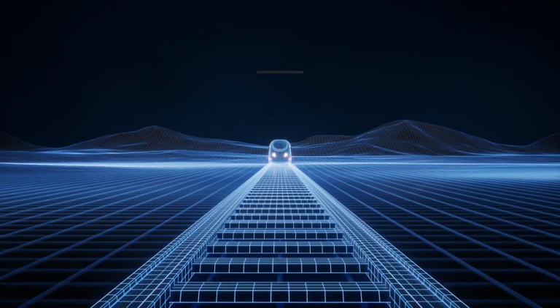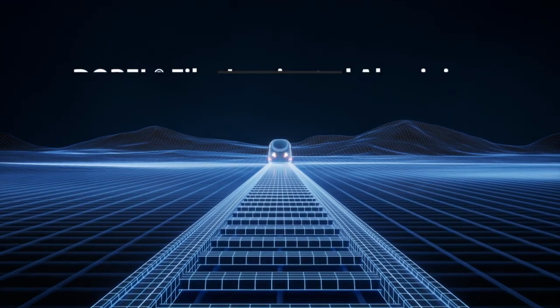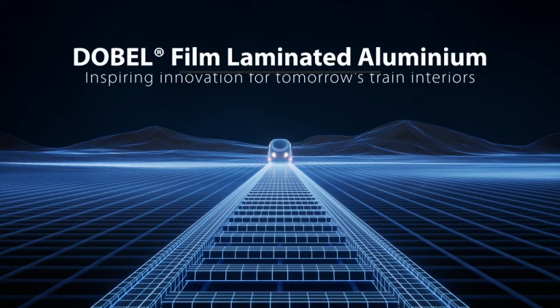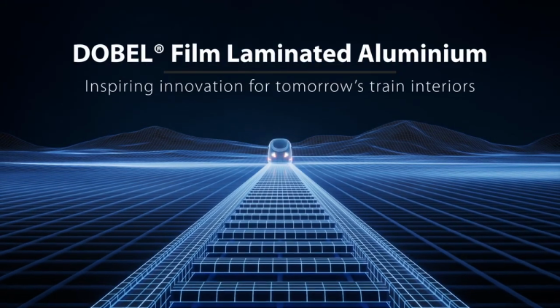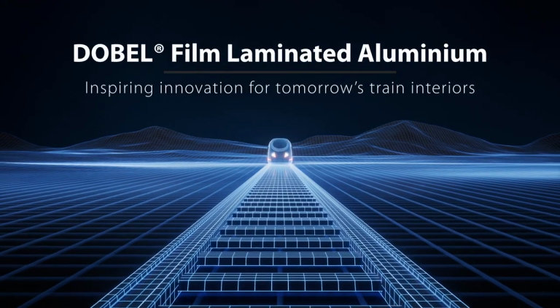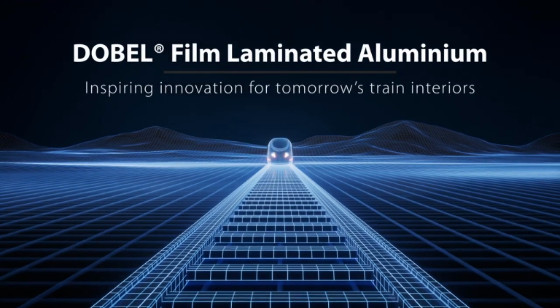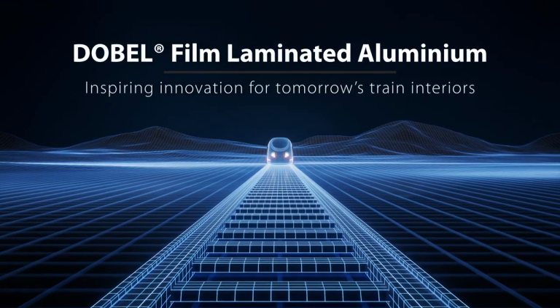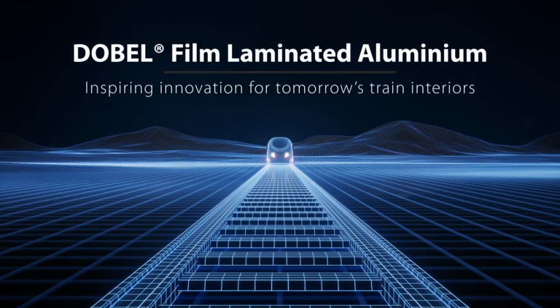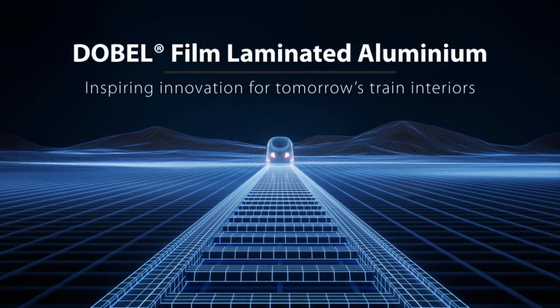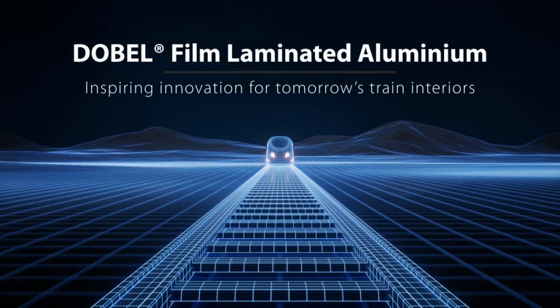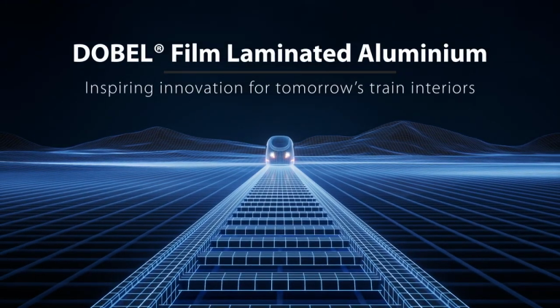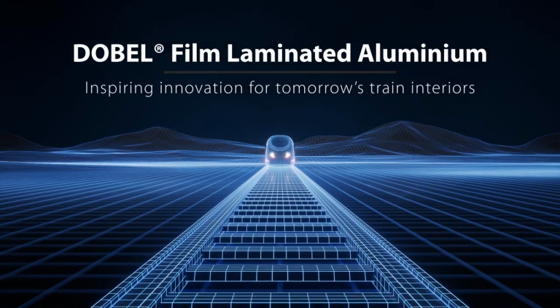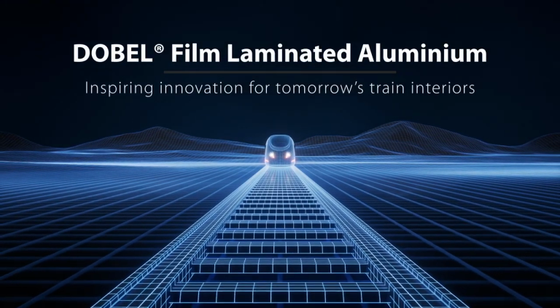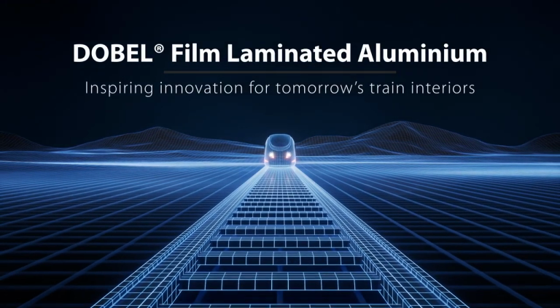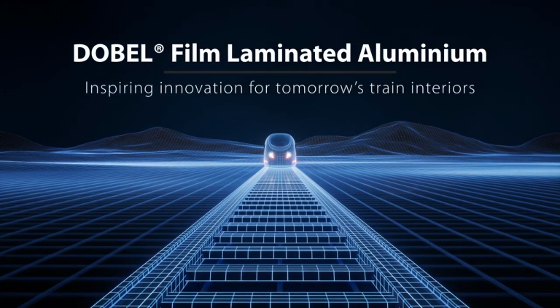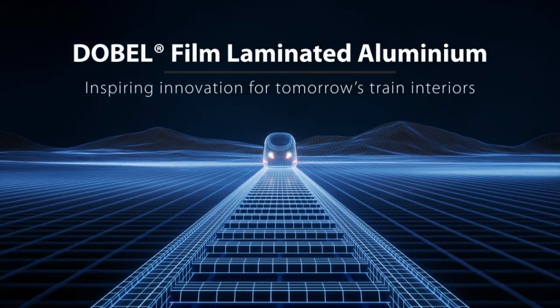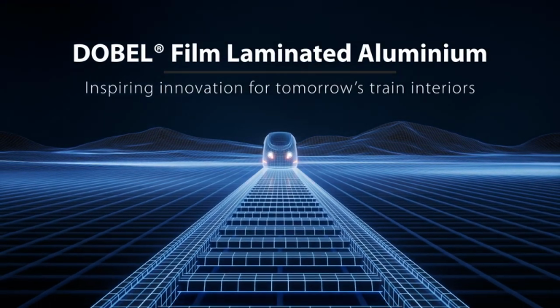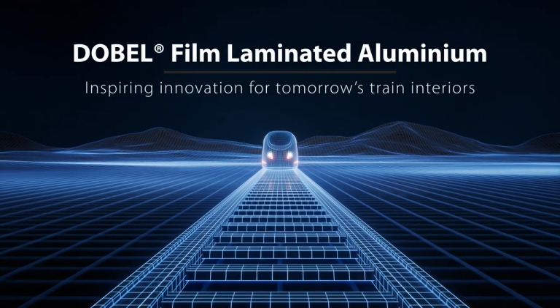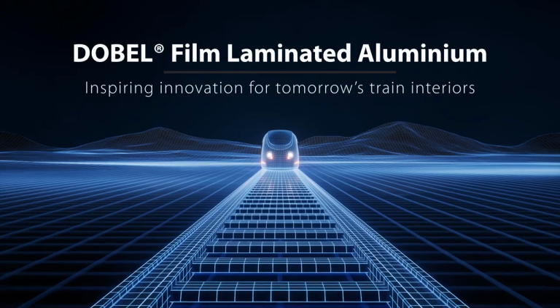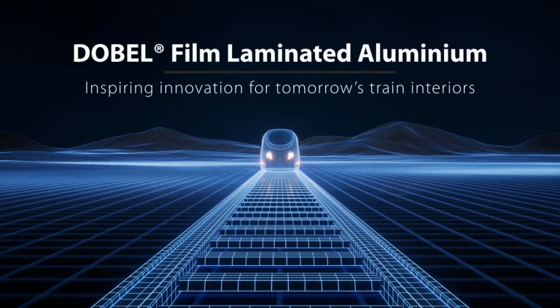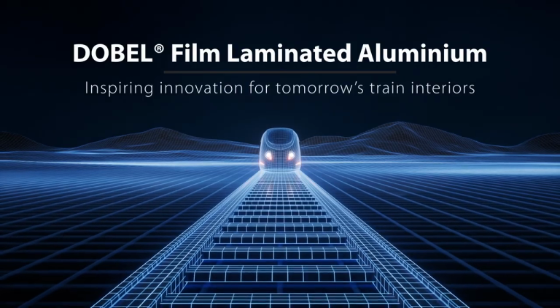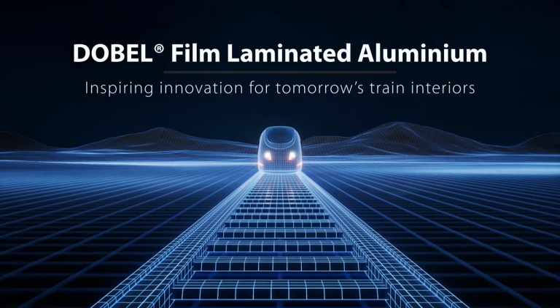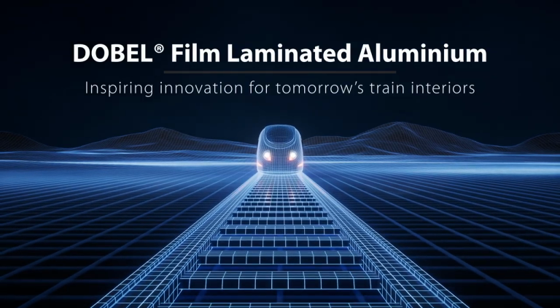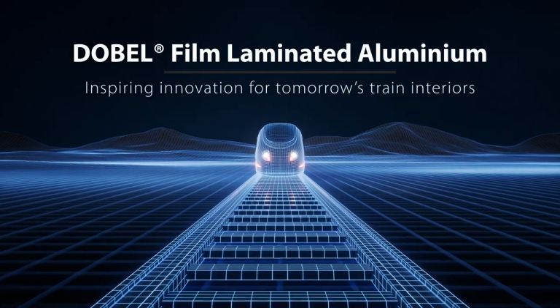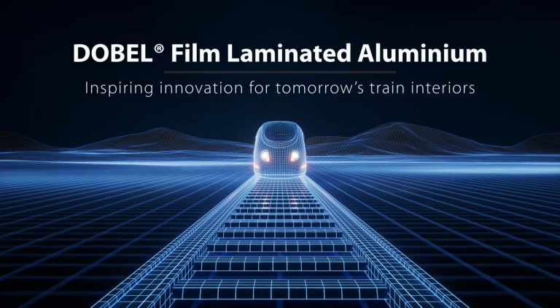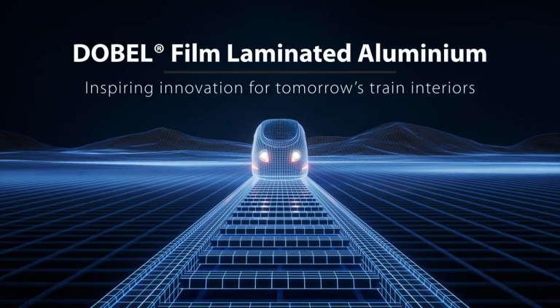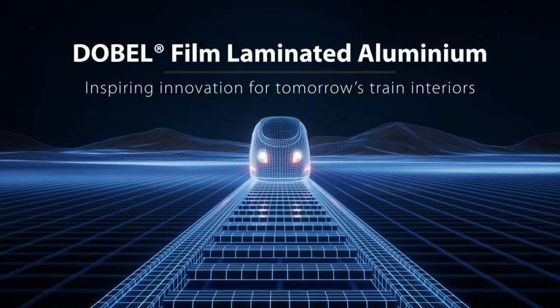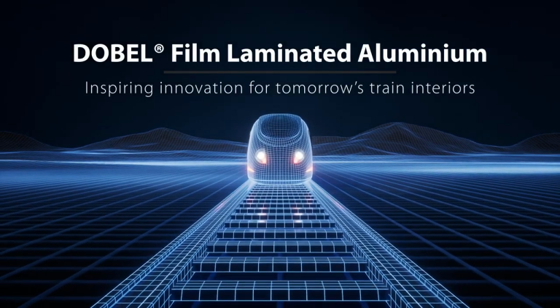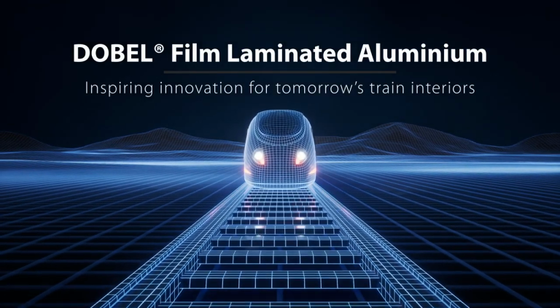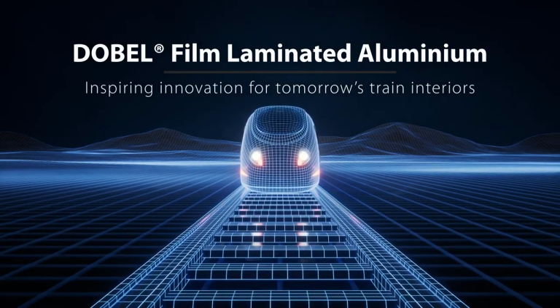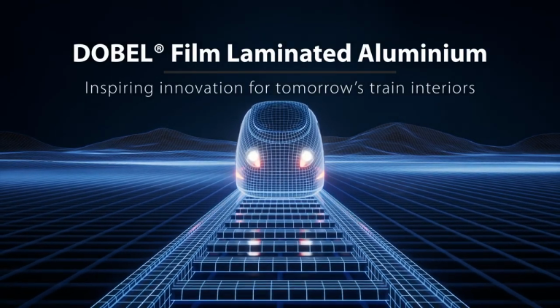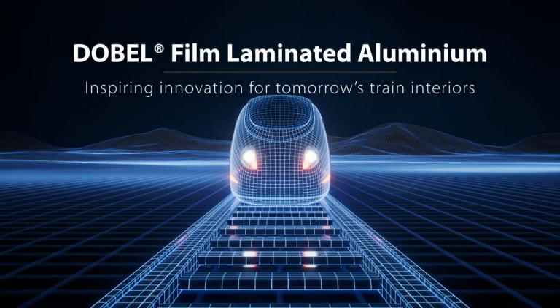Debel Film Laminated Aluminium. Inspiring innovation for tomorrow's train interiors.